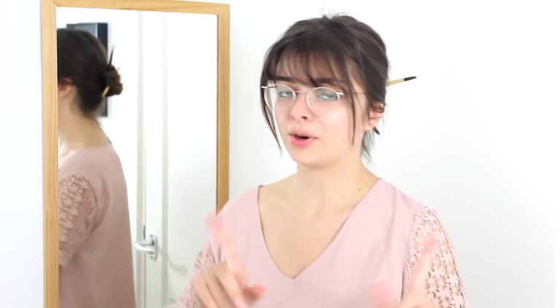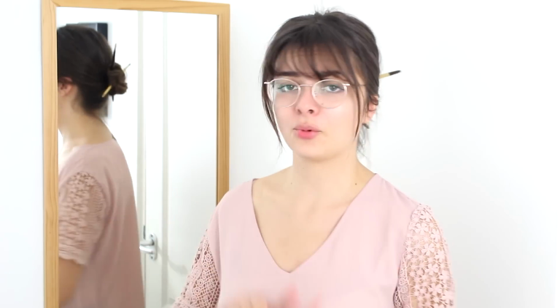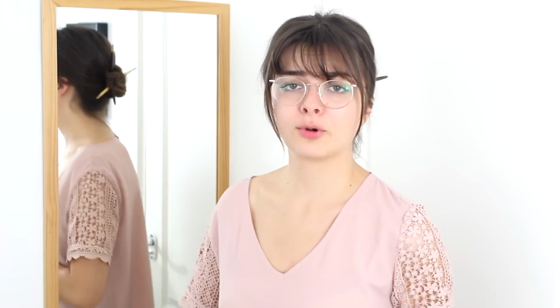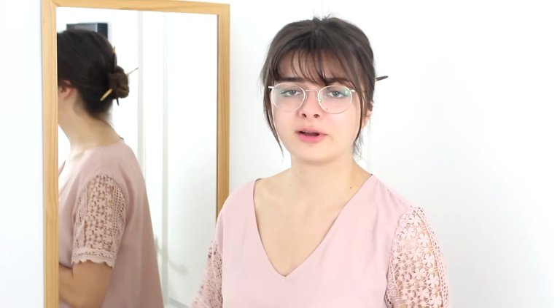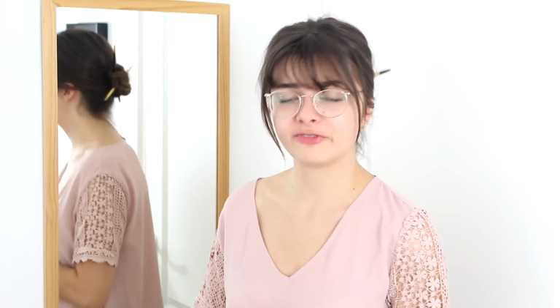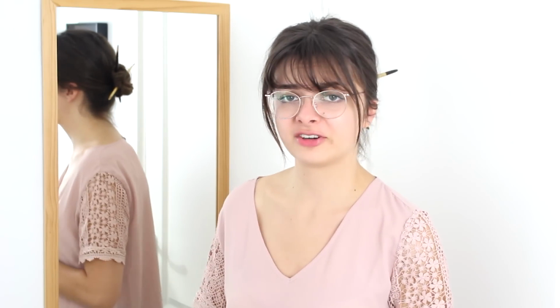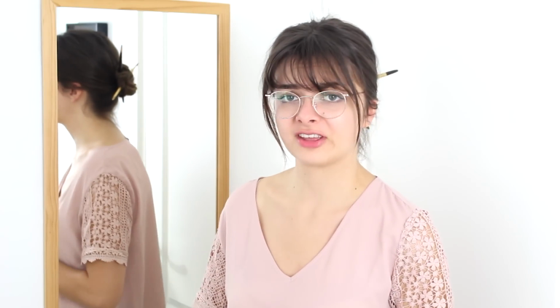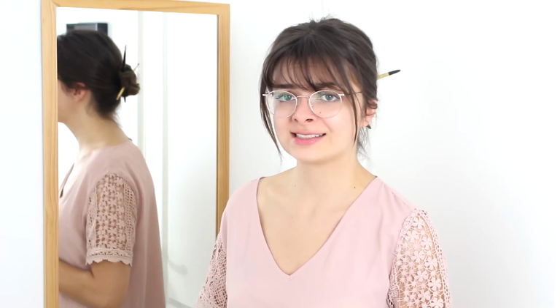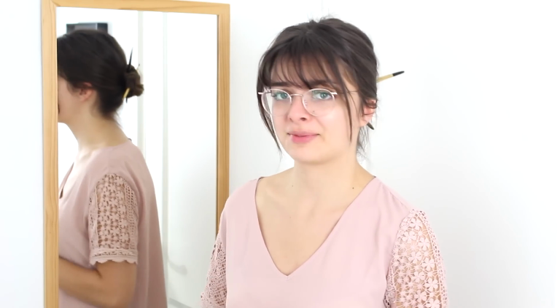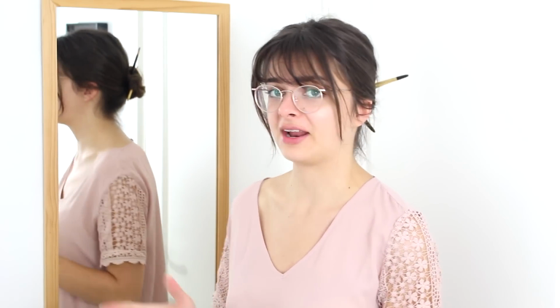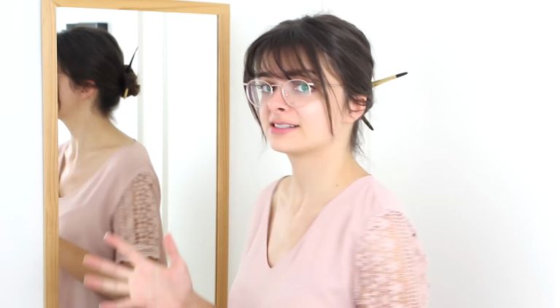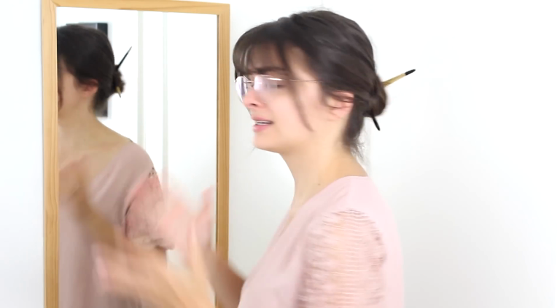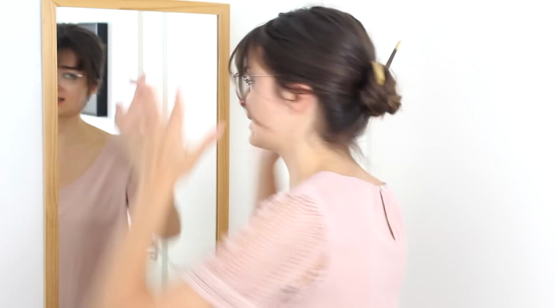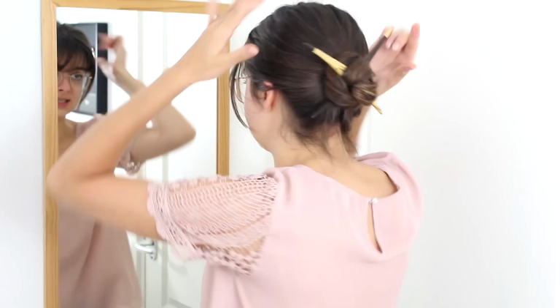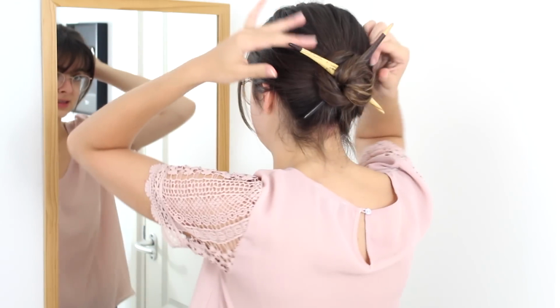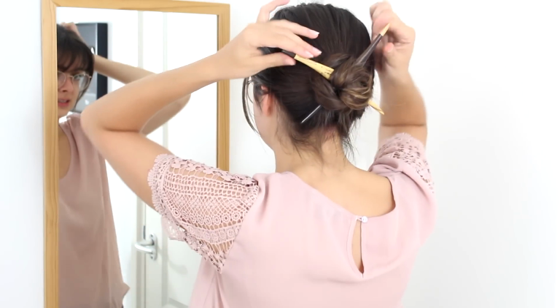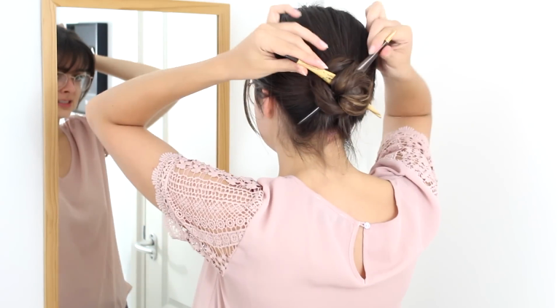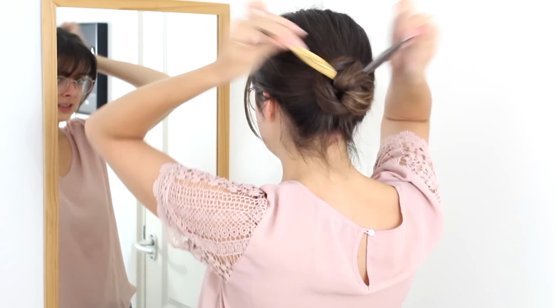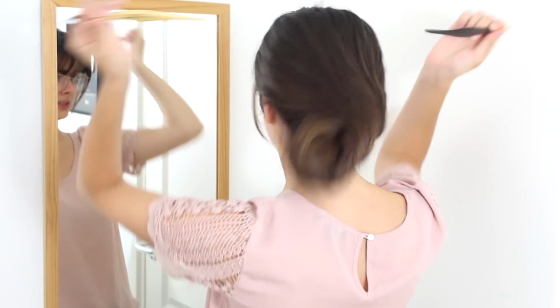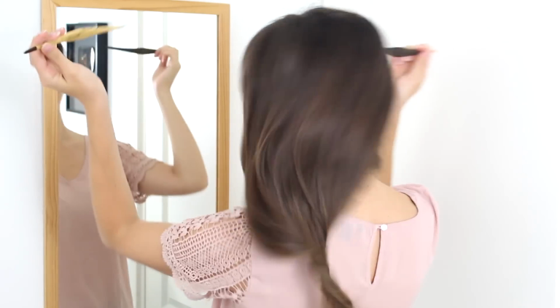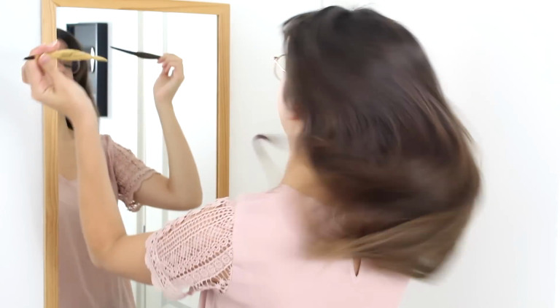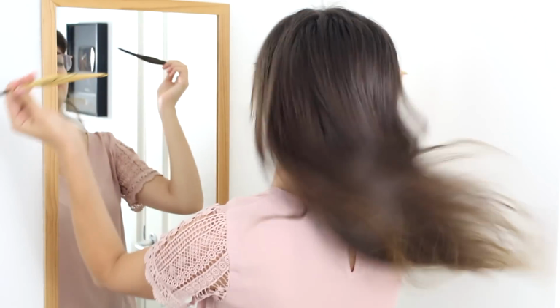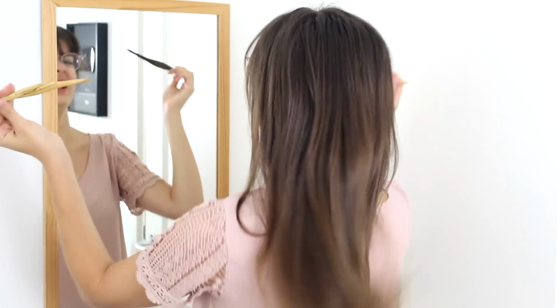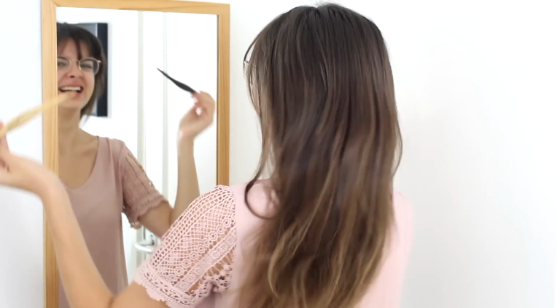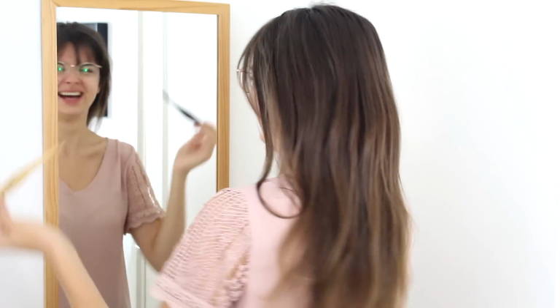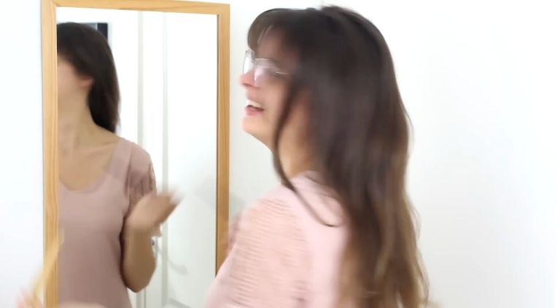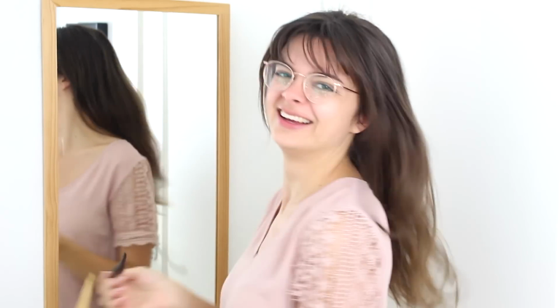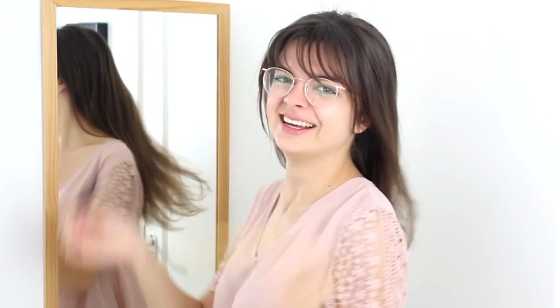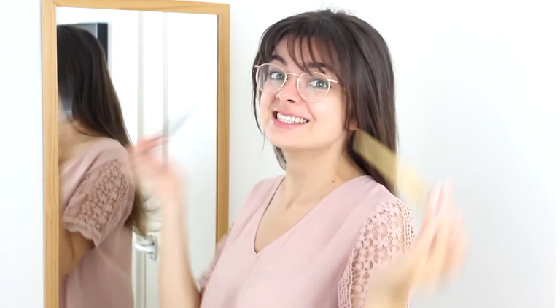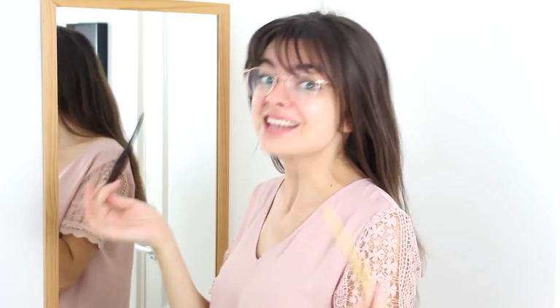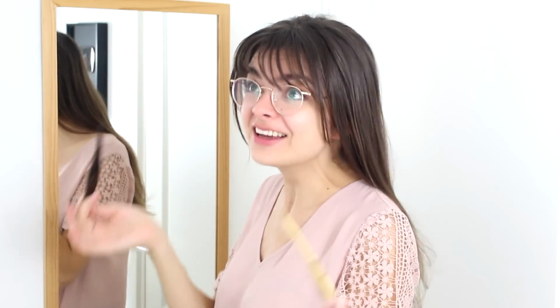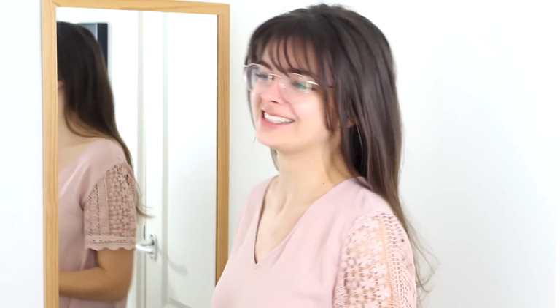By the way, one of my favorite things about hair sticks is this — so easy.